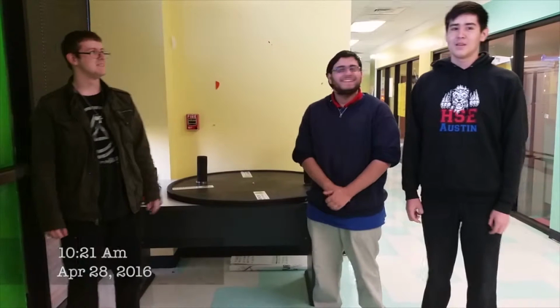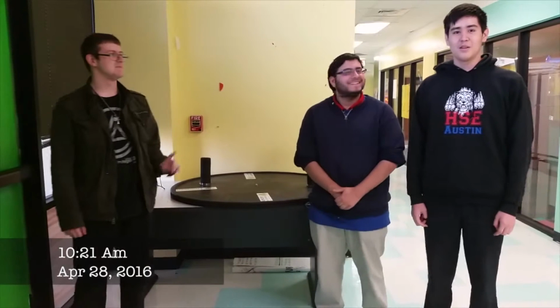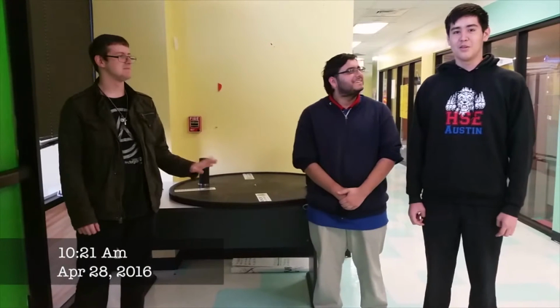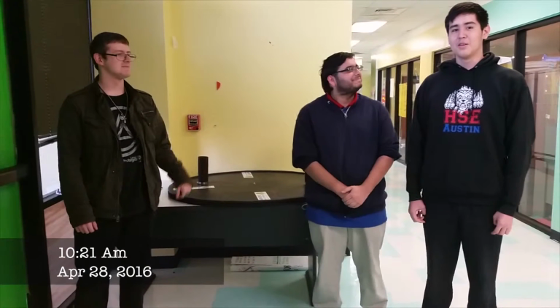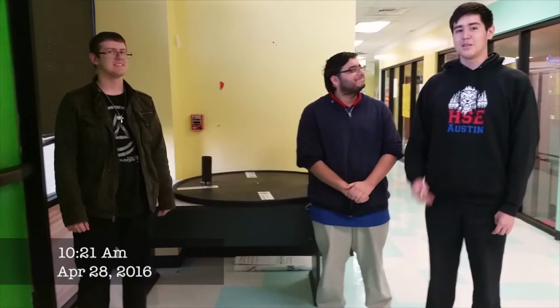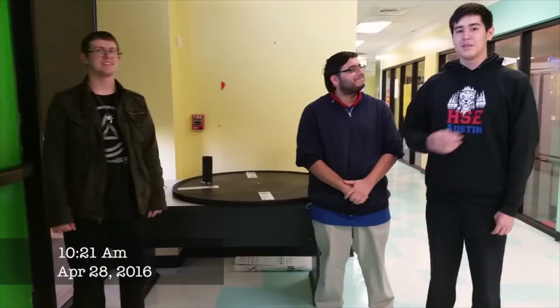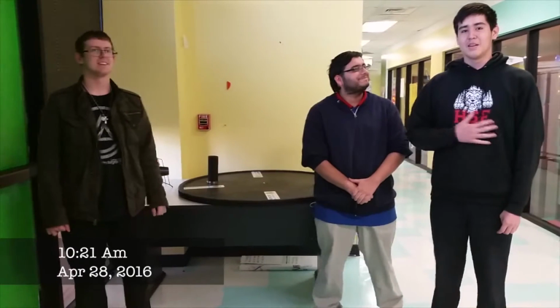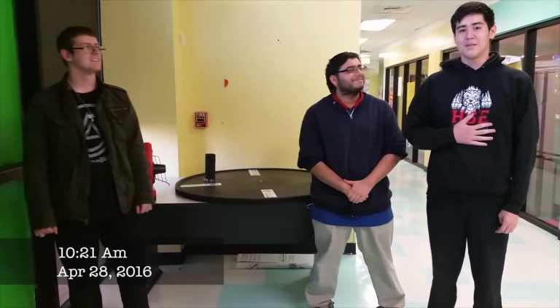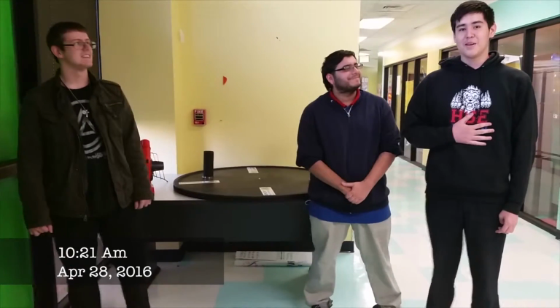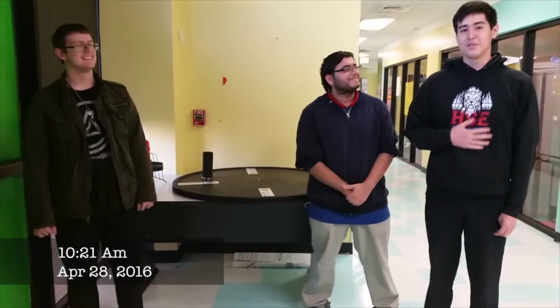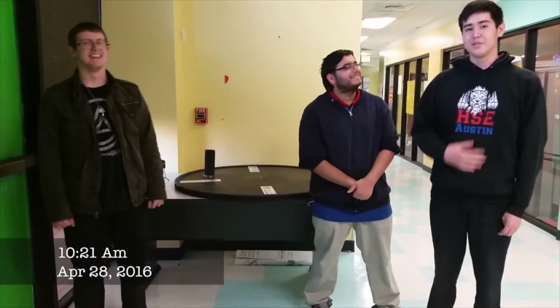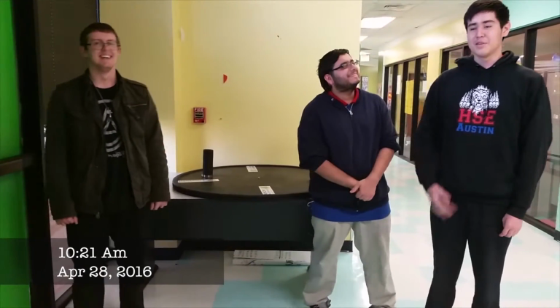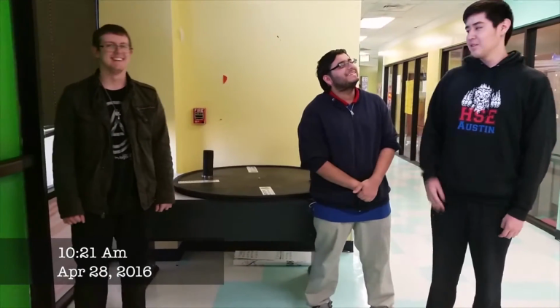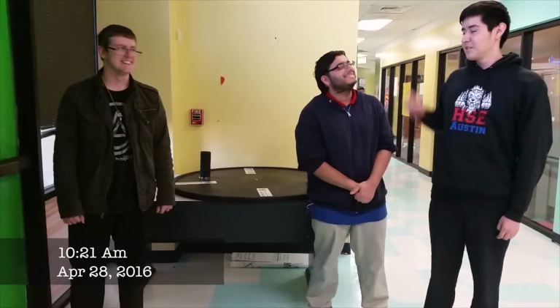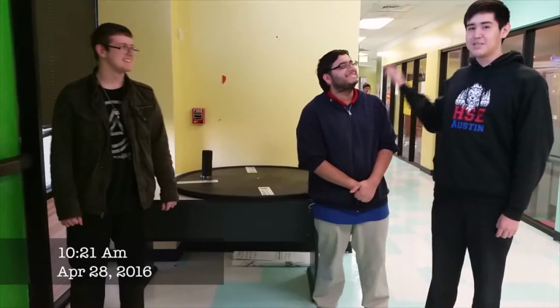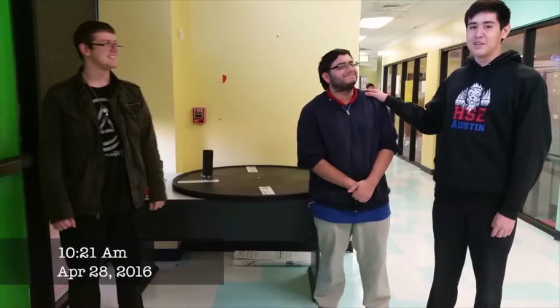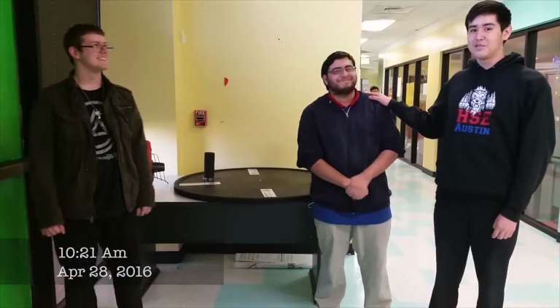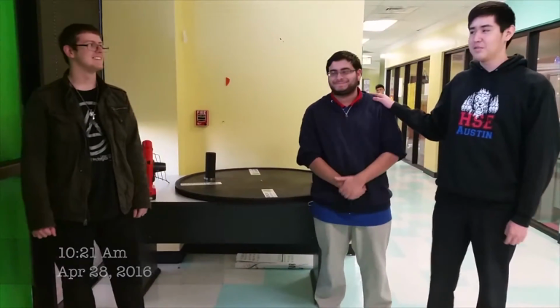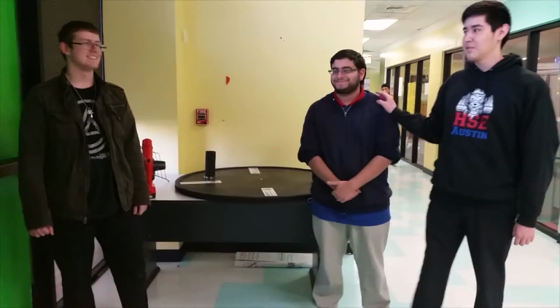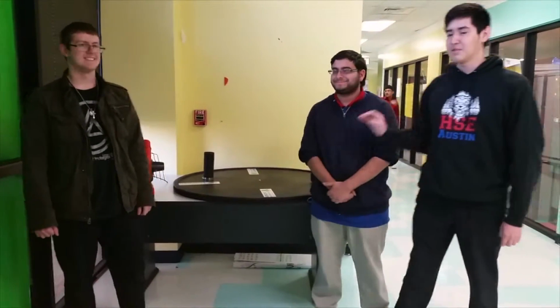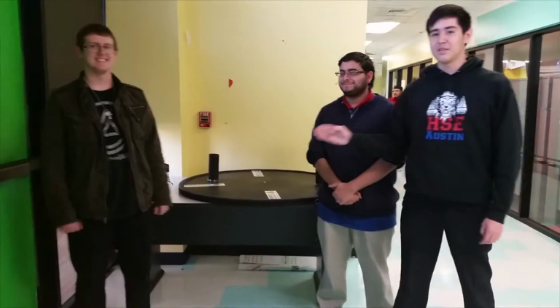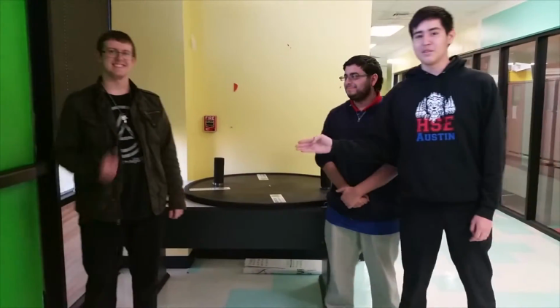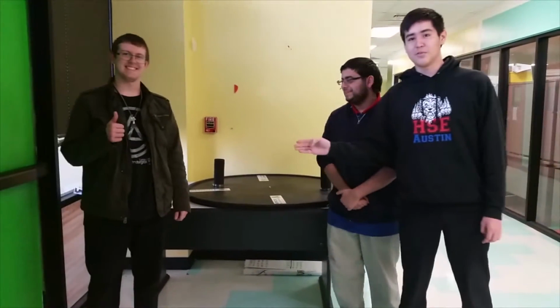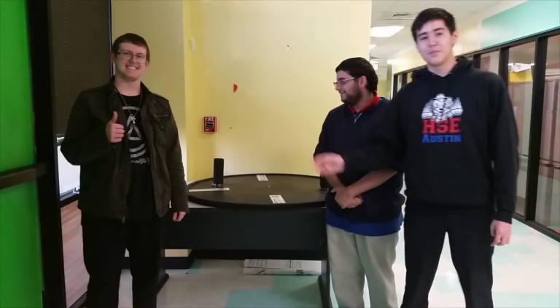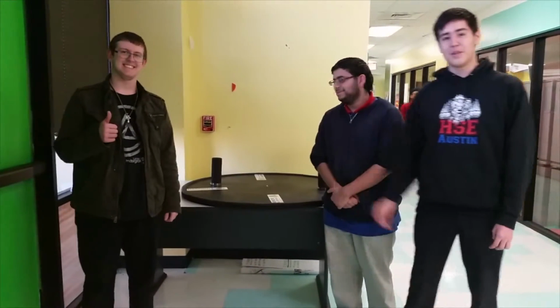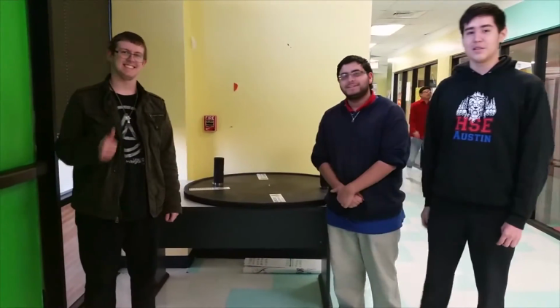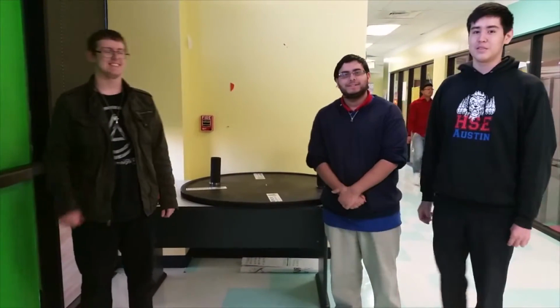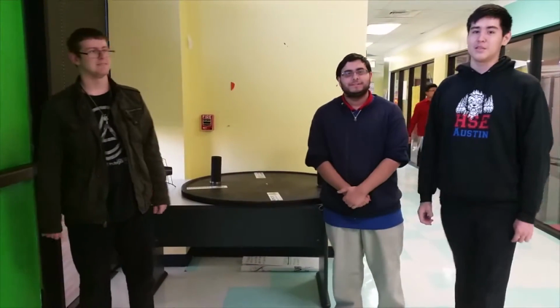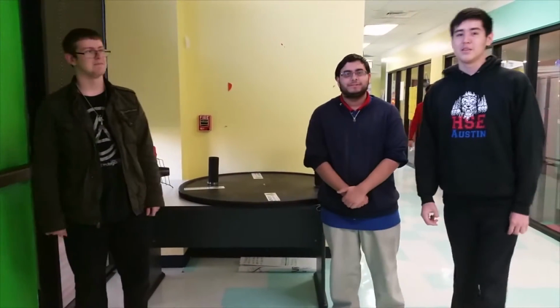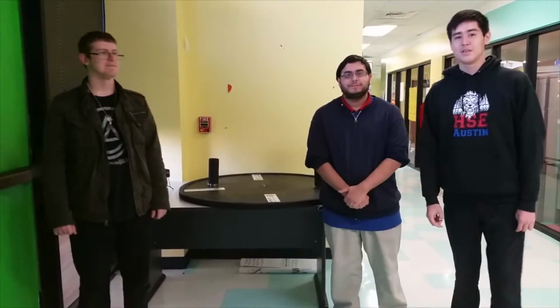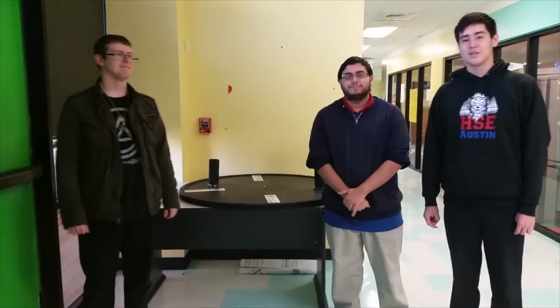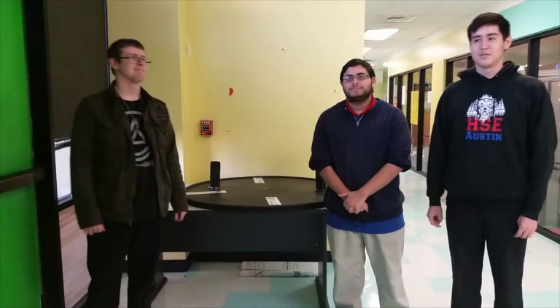Hello. I'm Ivan. This is Andrew. This is Nicholas. We're from HSE, Boston.